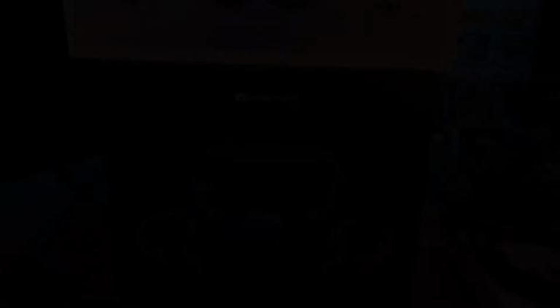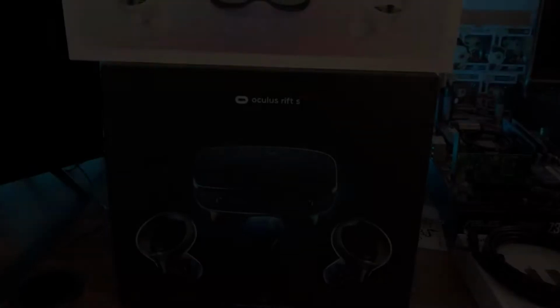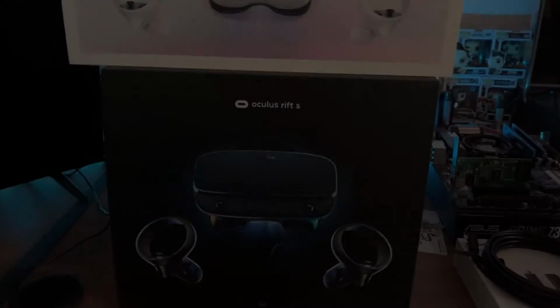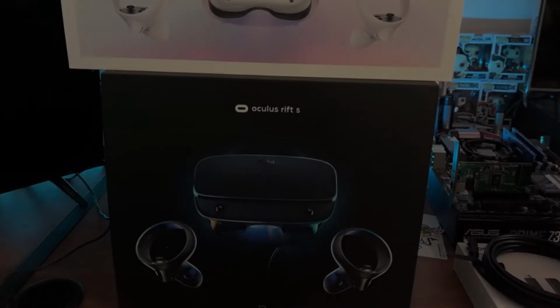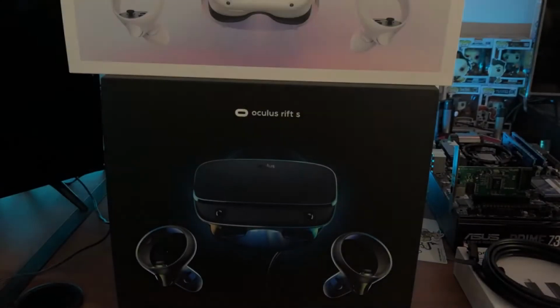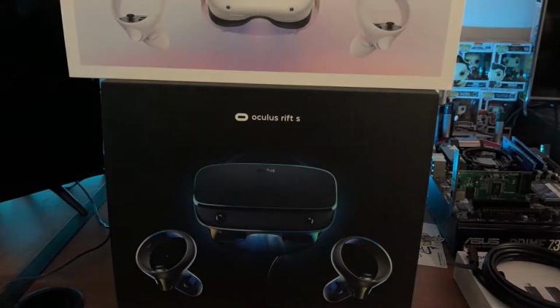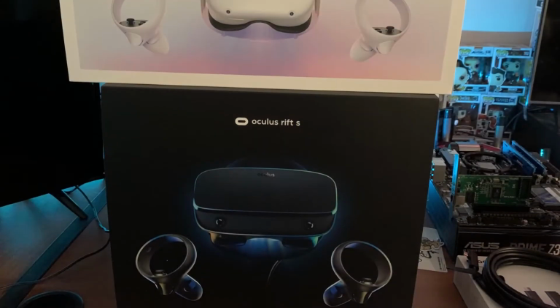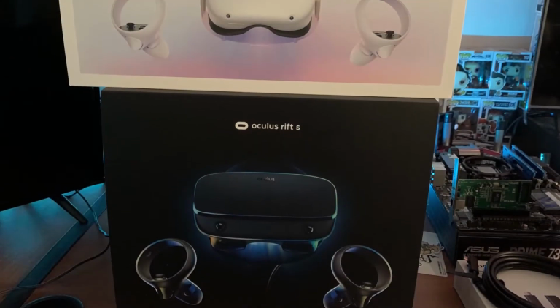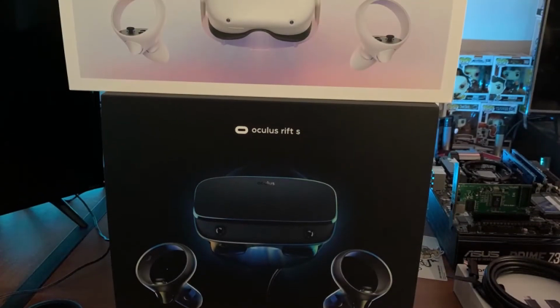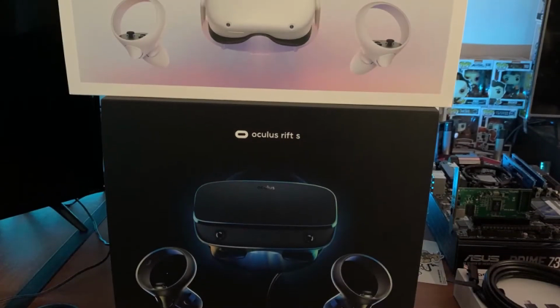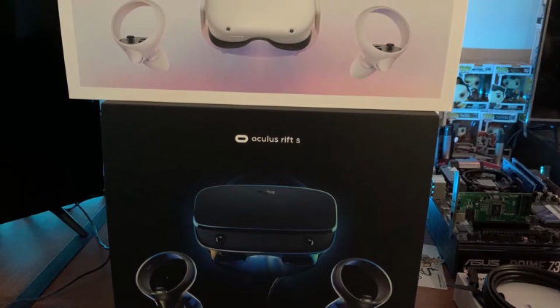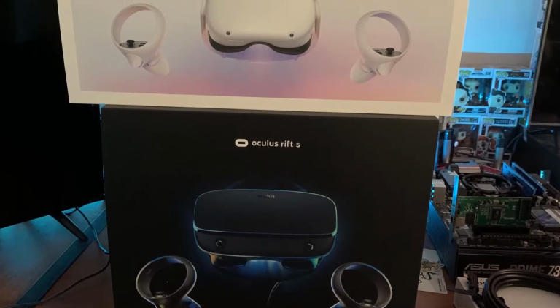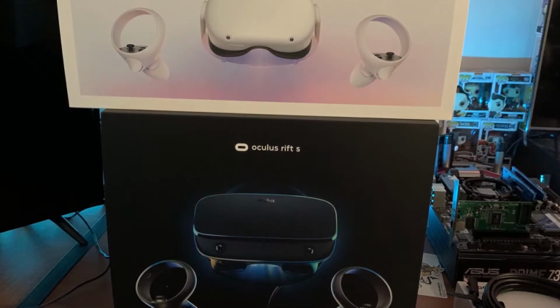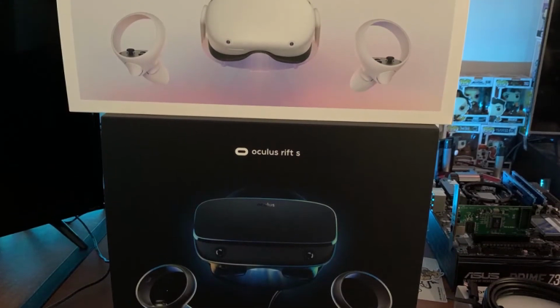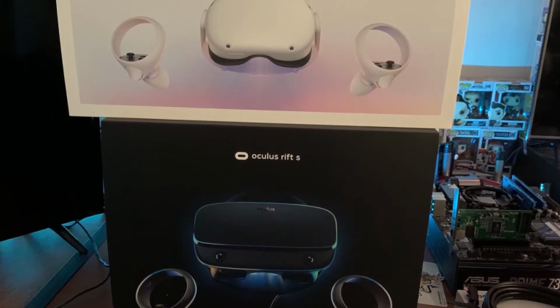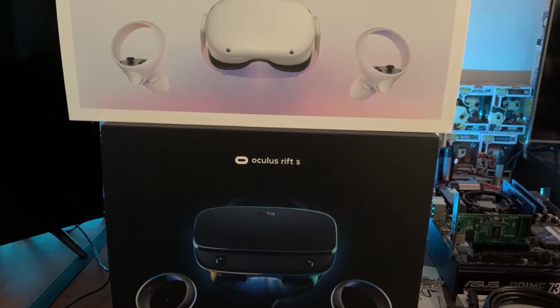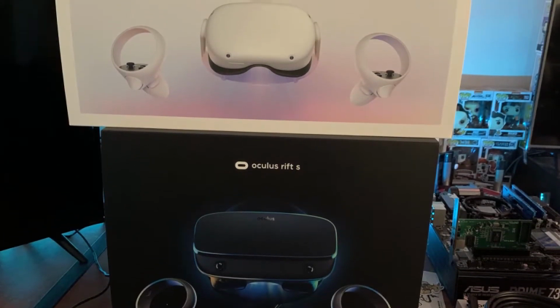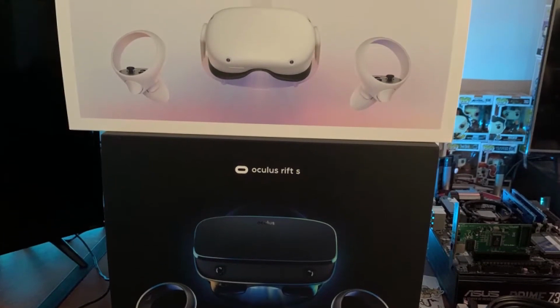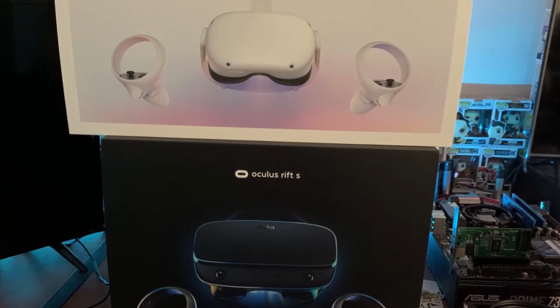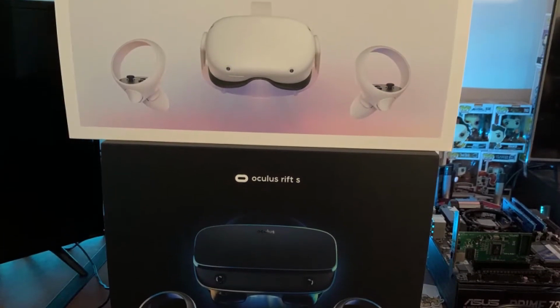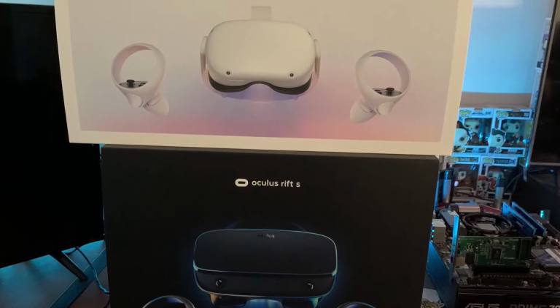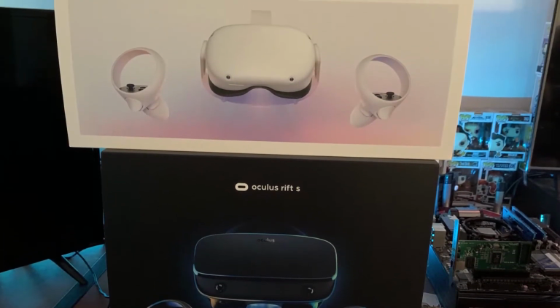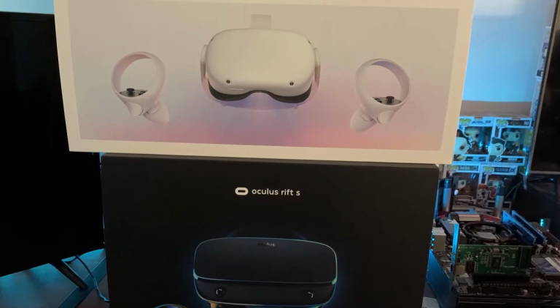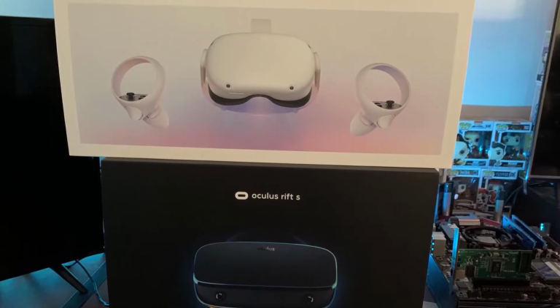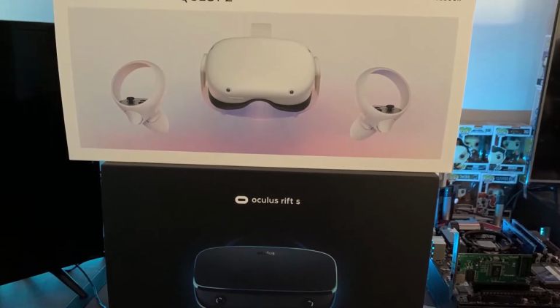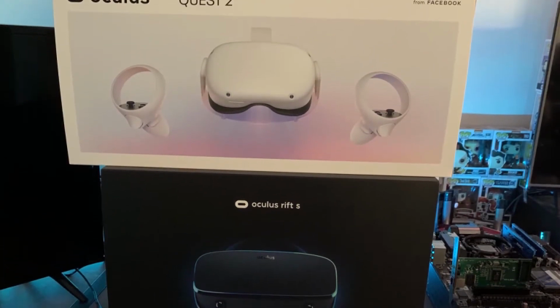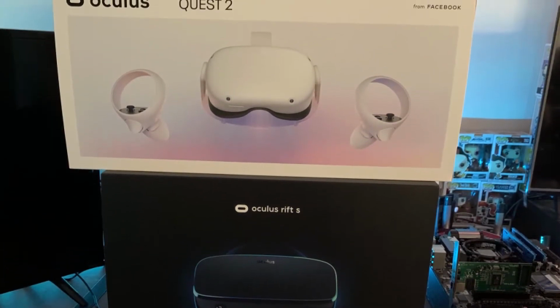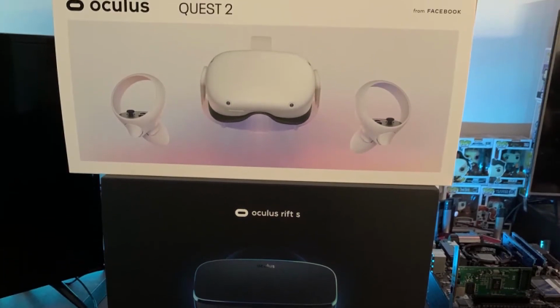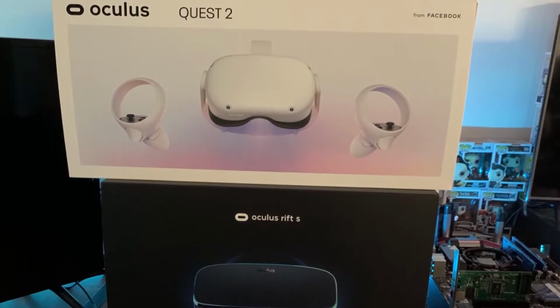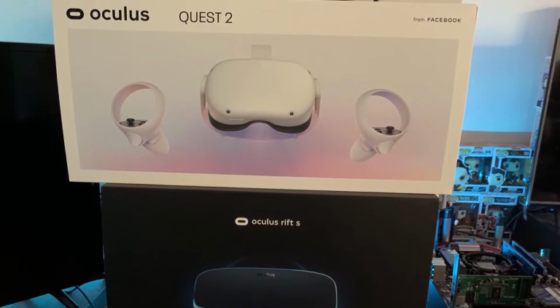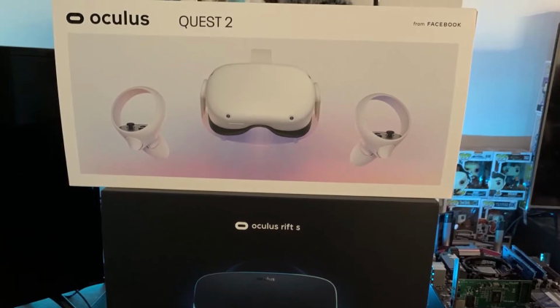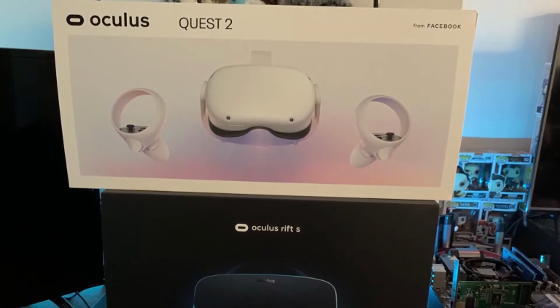Today we're going to be taking a look at both the pros and cons for the Oculus Rift S and Oculus Quest 2.